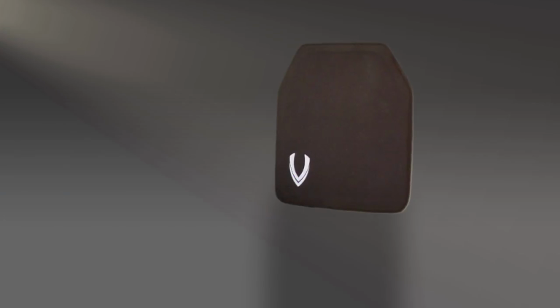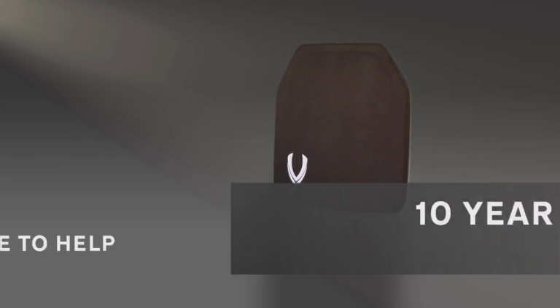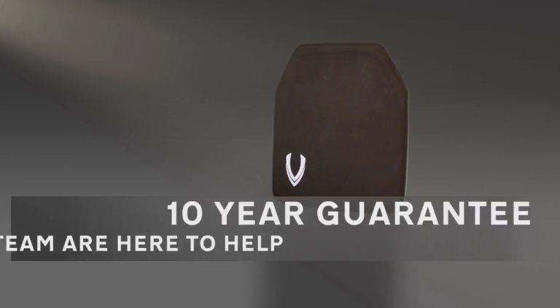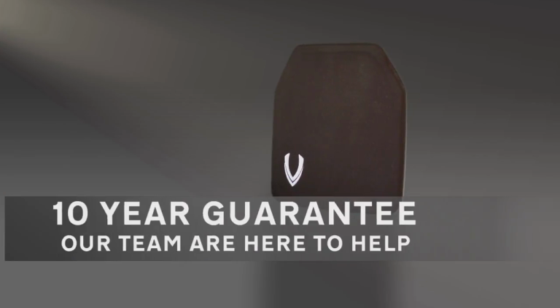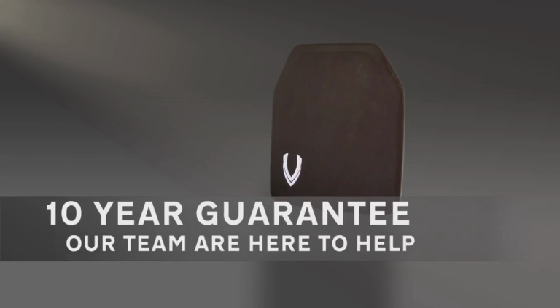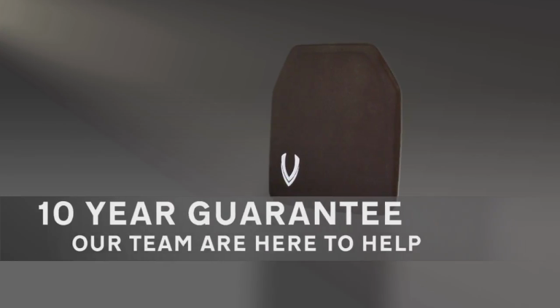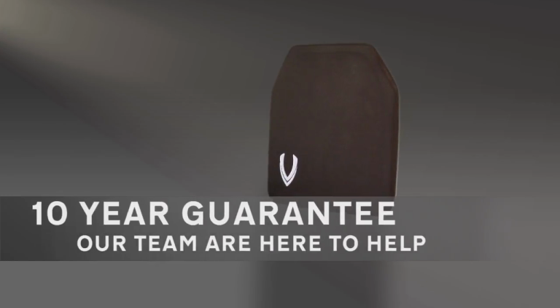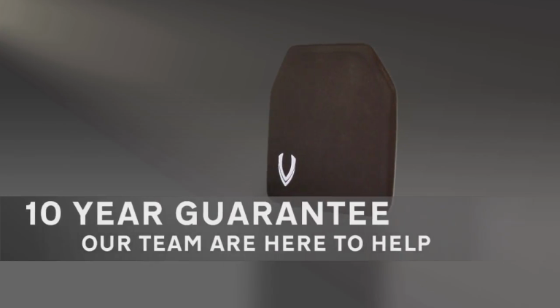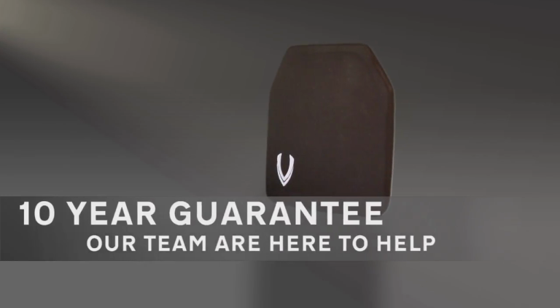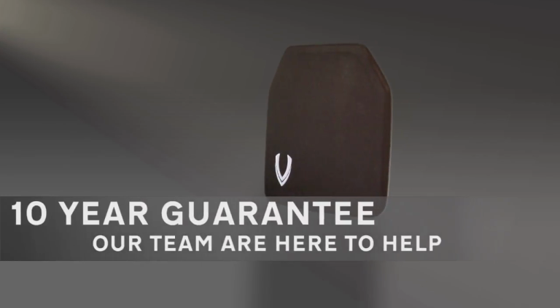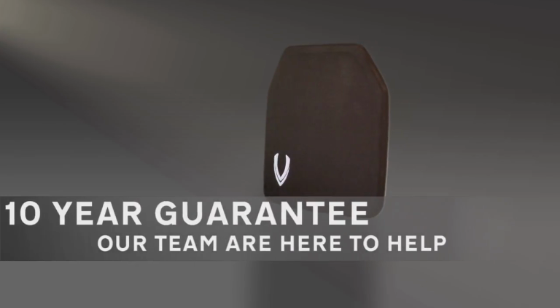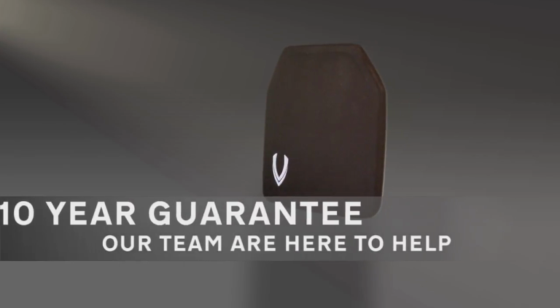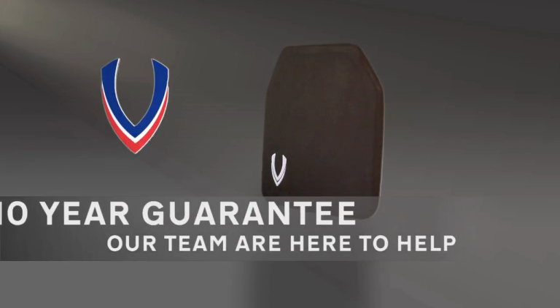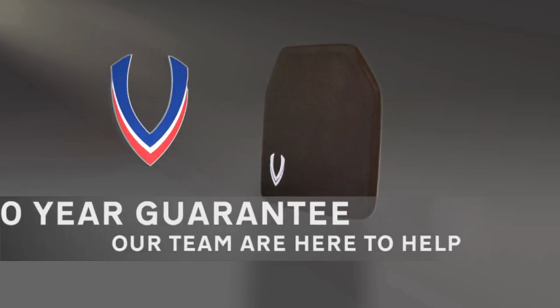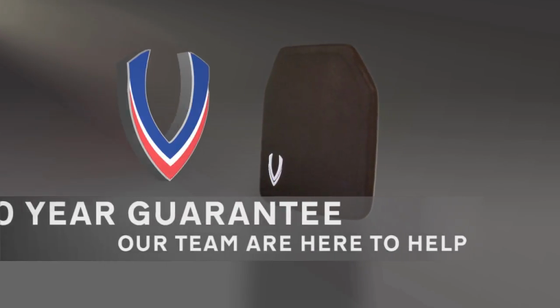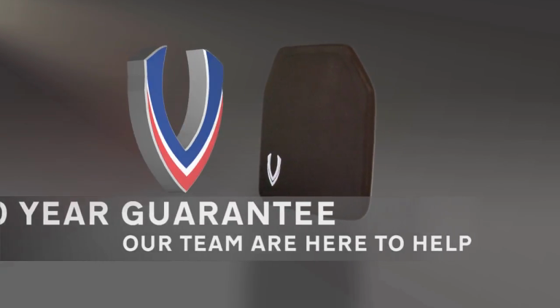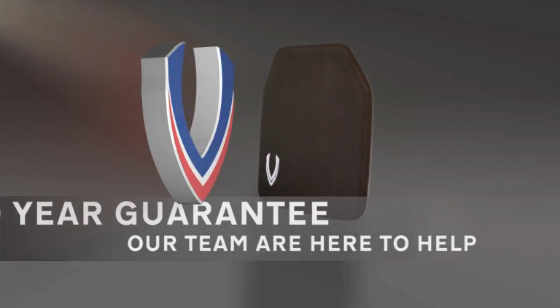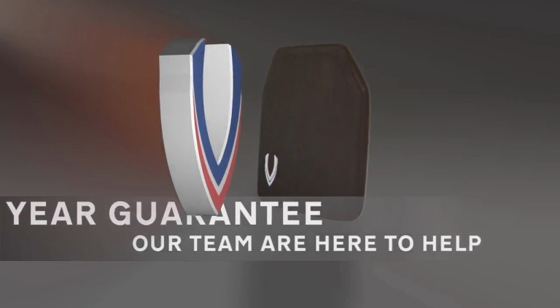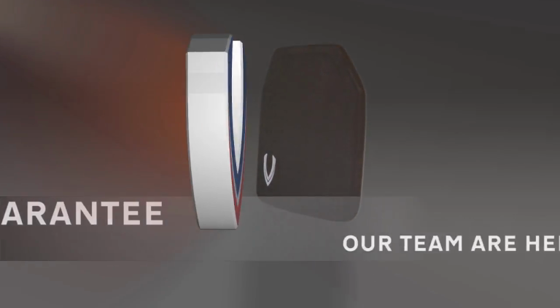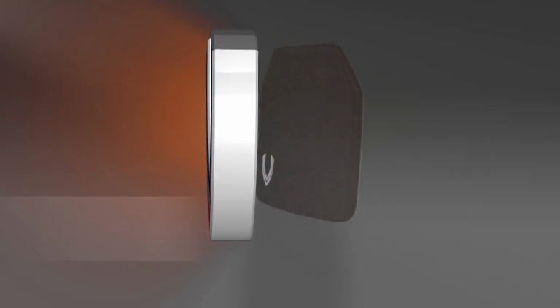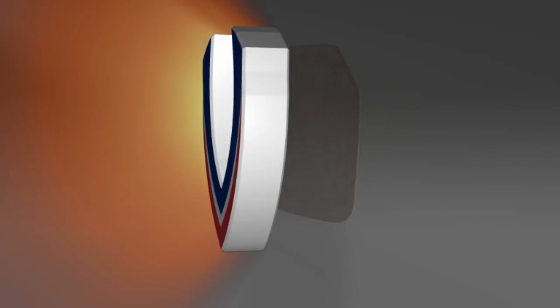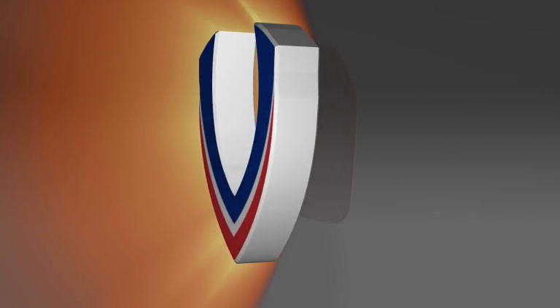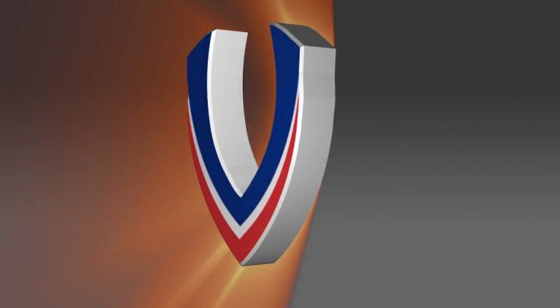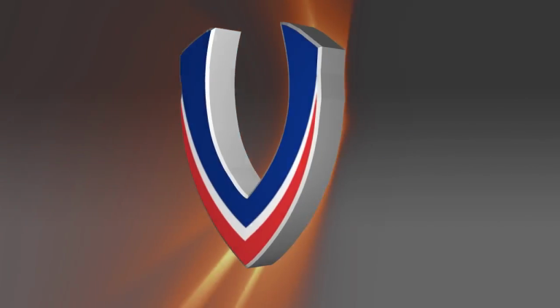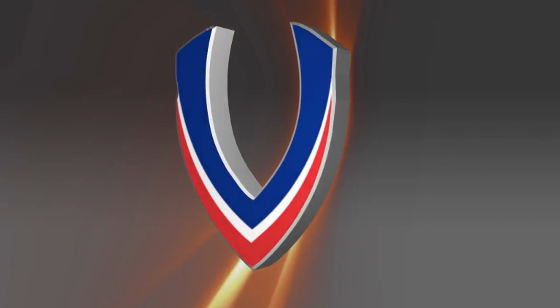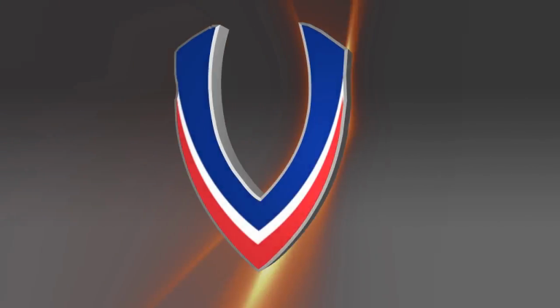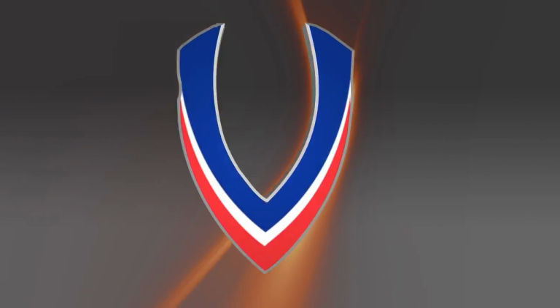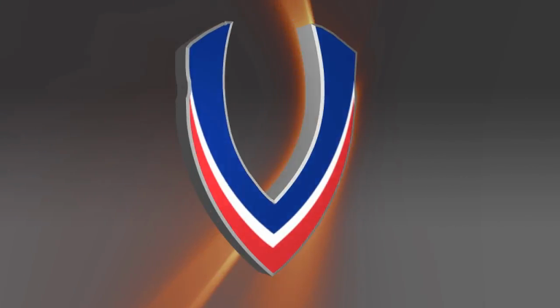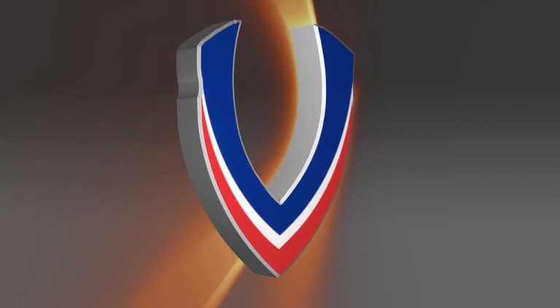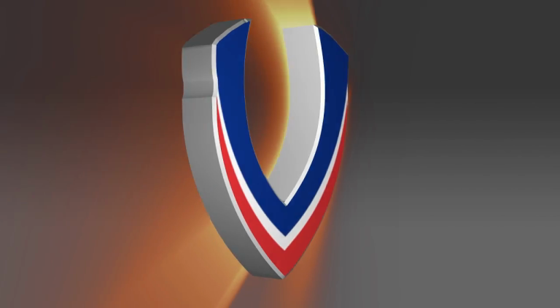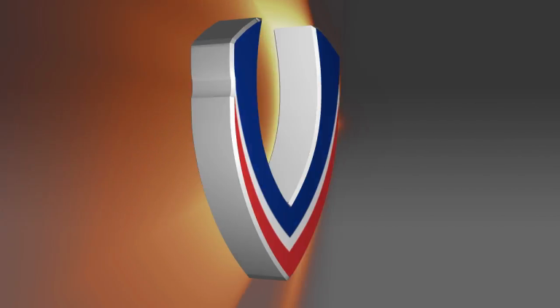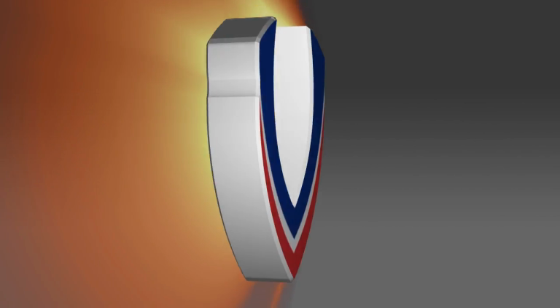Ten-year guarantee — always here to help at Vesguard UK.